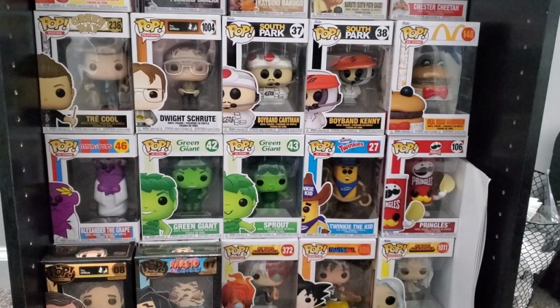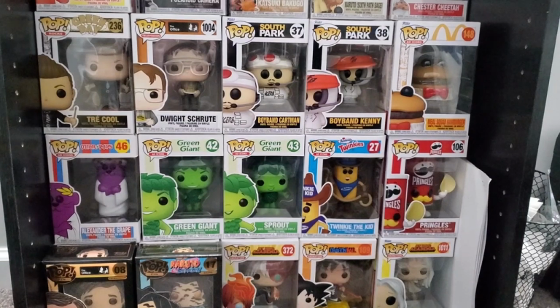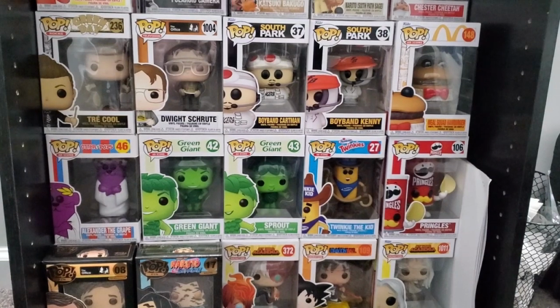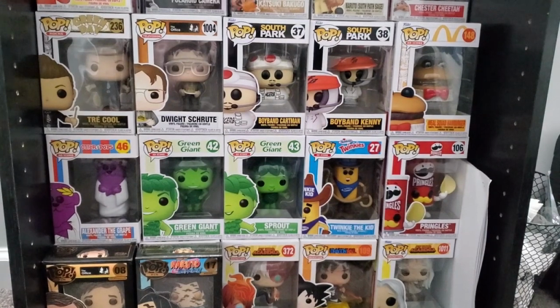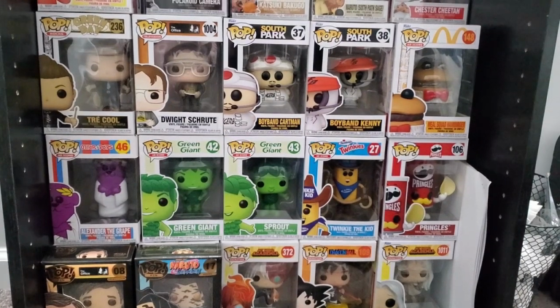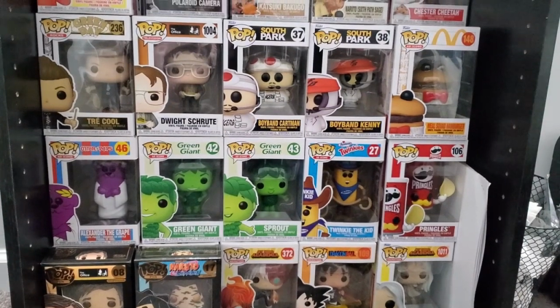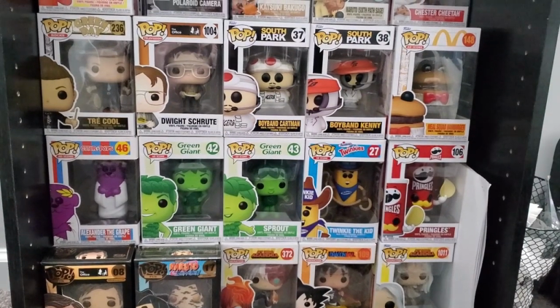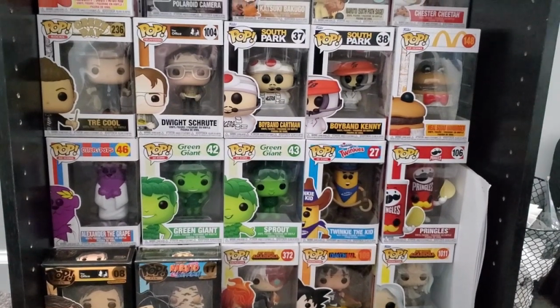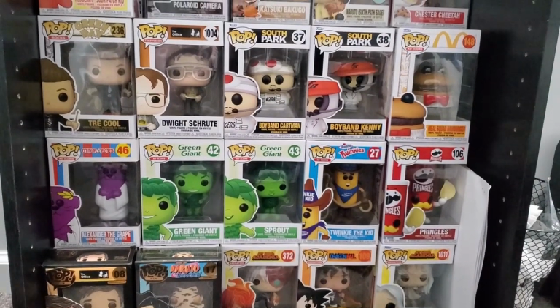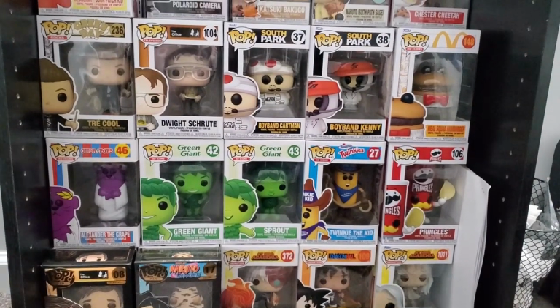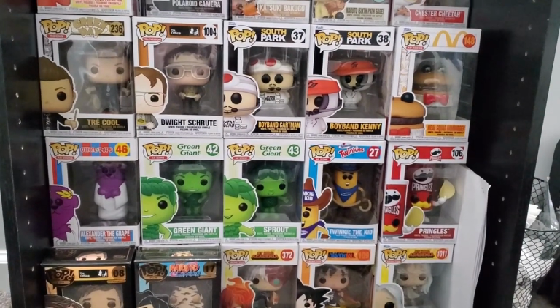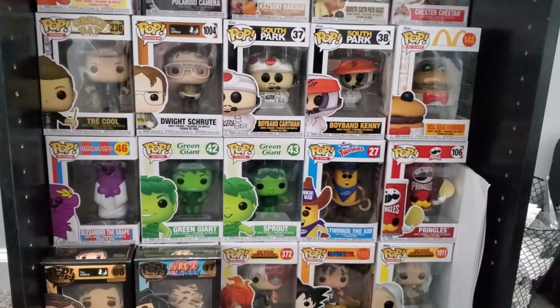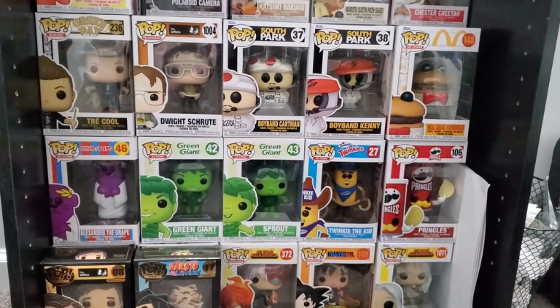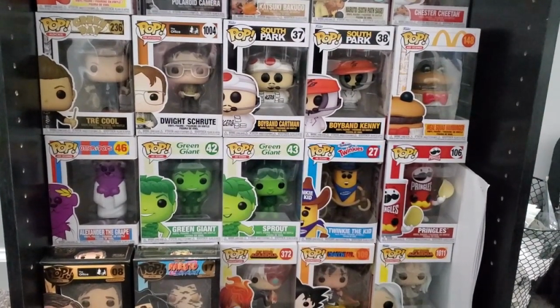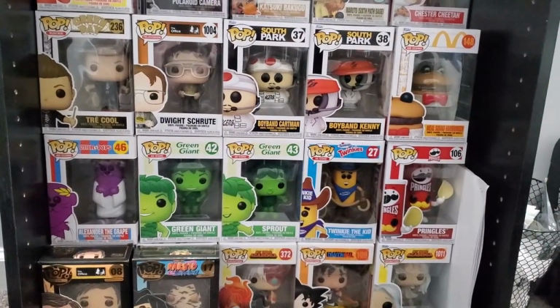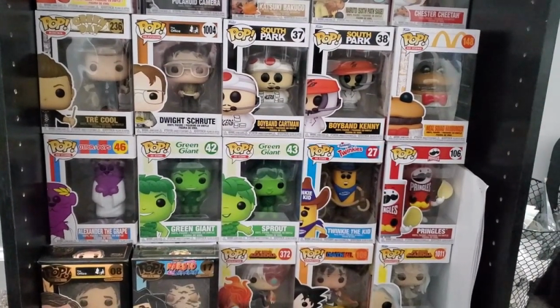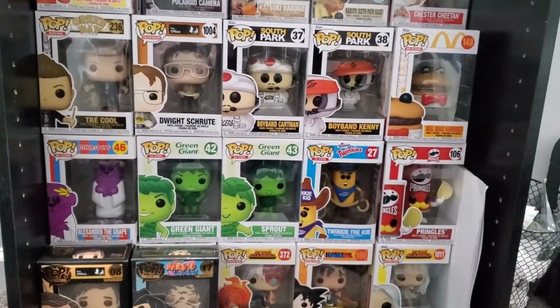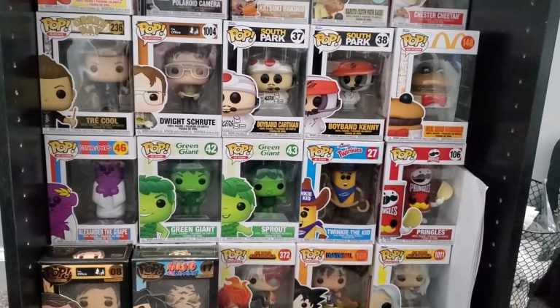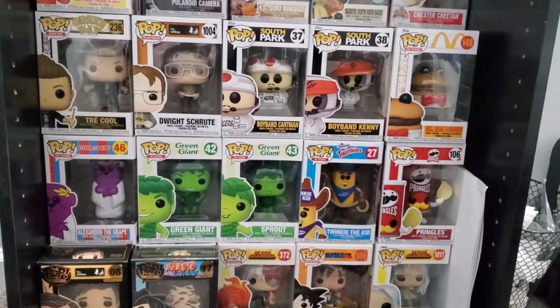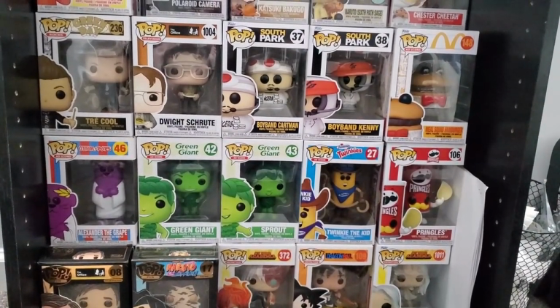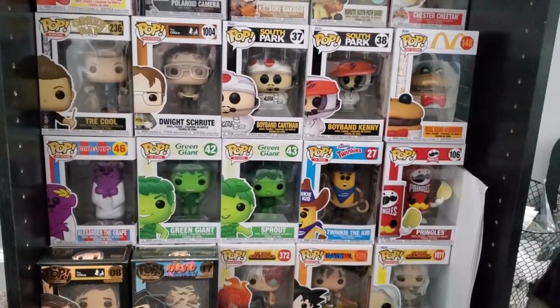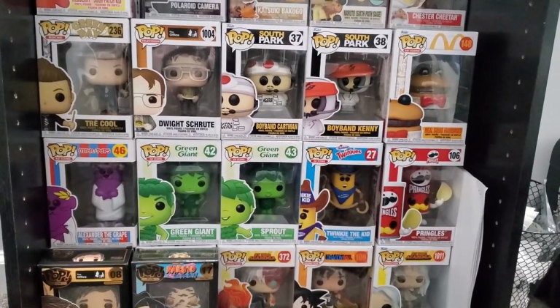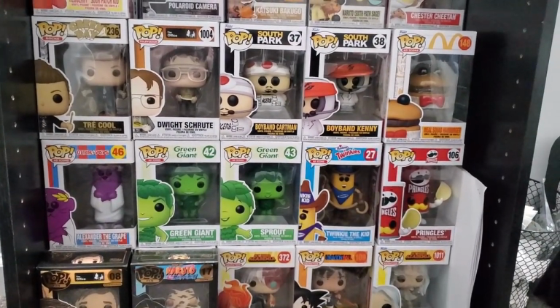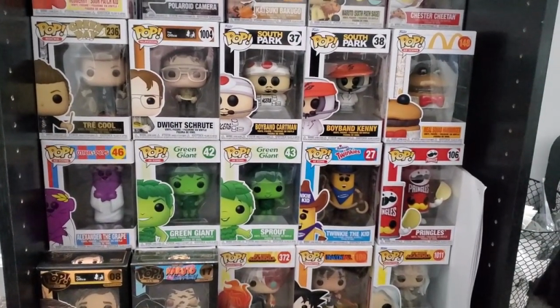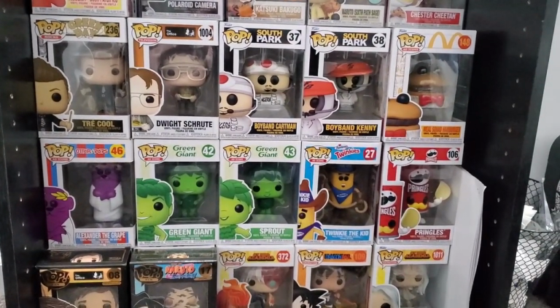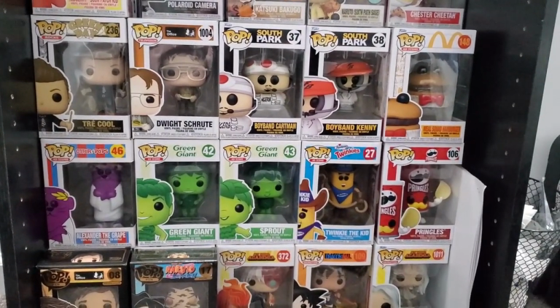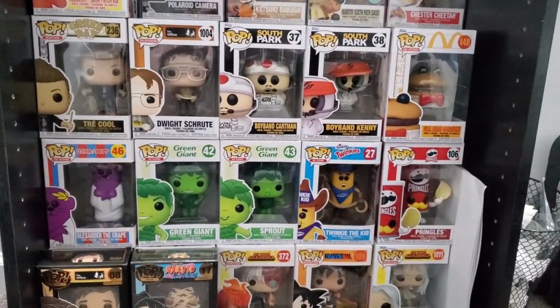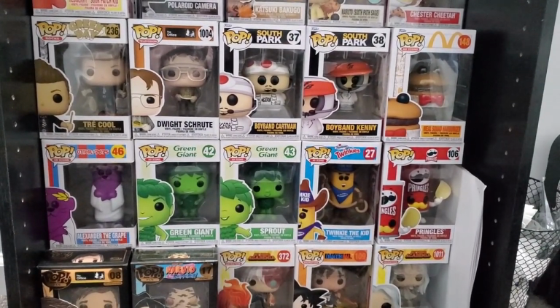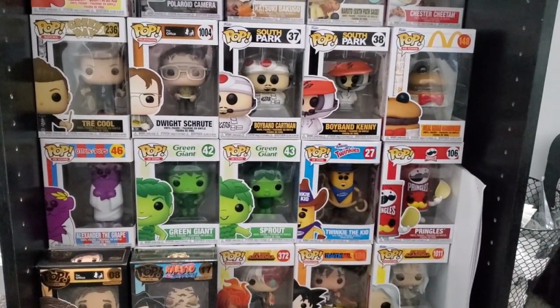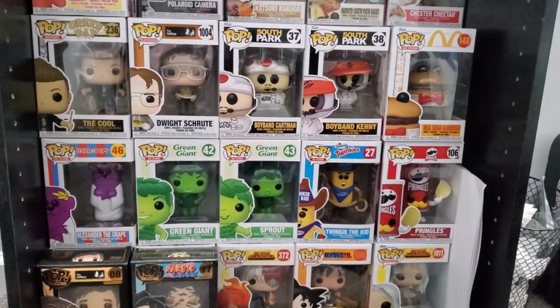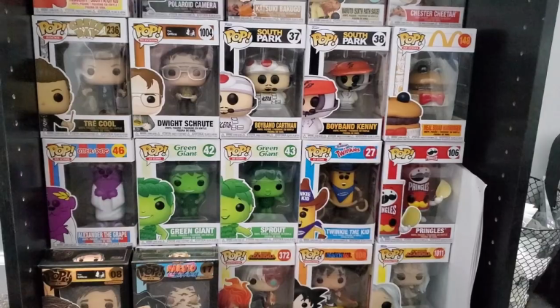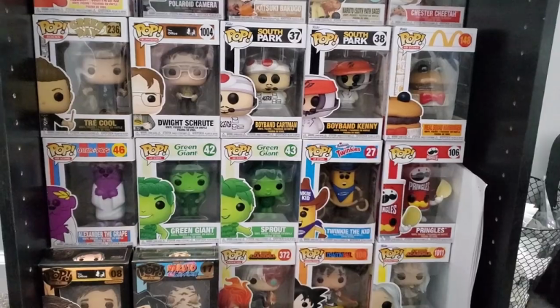Hey everyone, welcome to my first YouTube video. Today I'm going to review the Pringles Funko Pop, so let's get started.